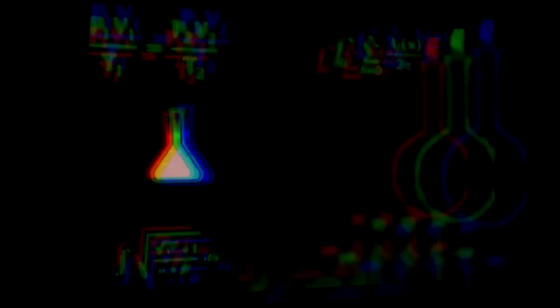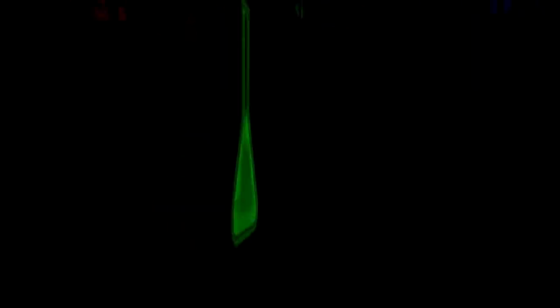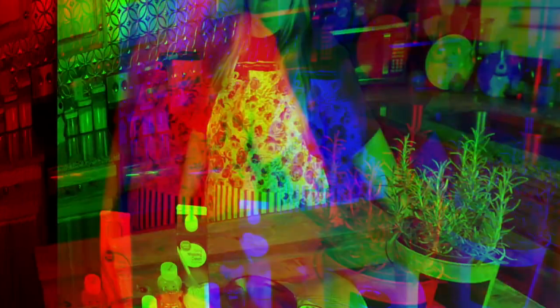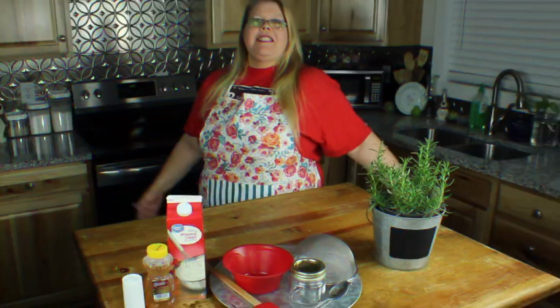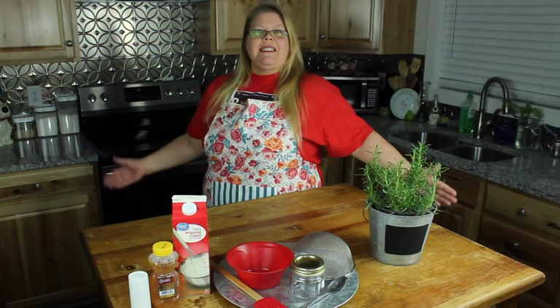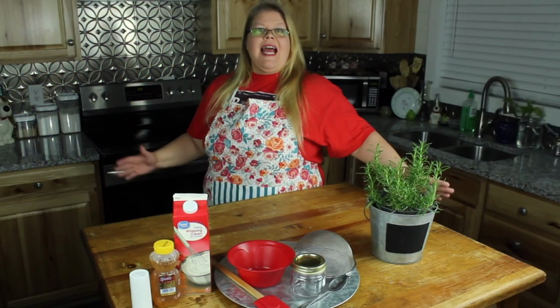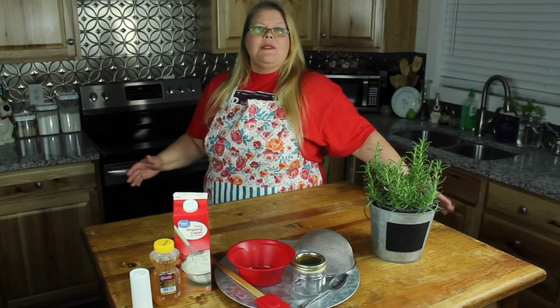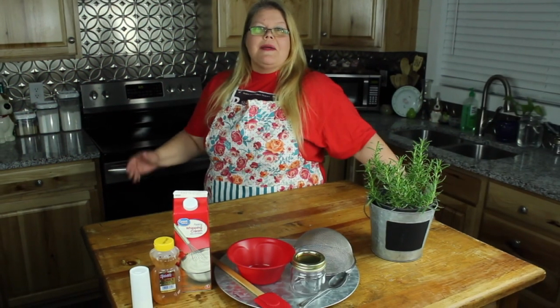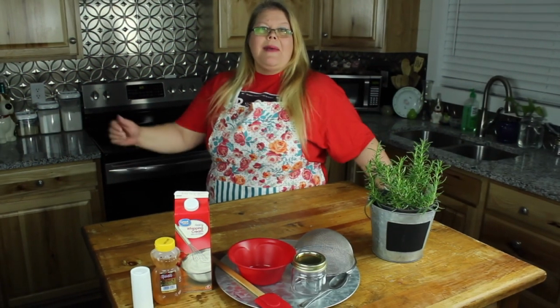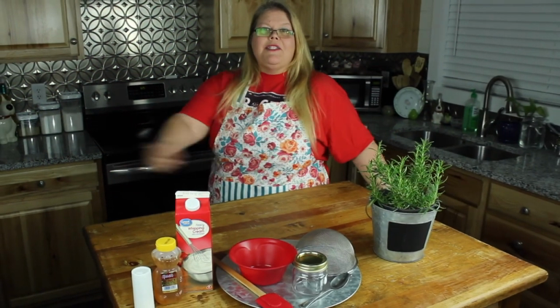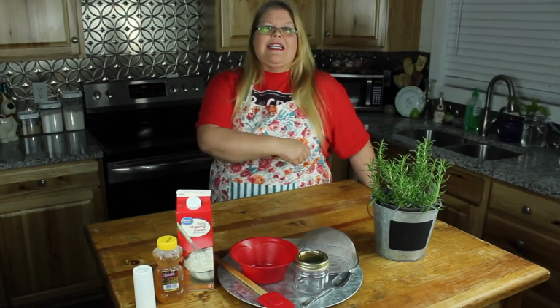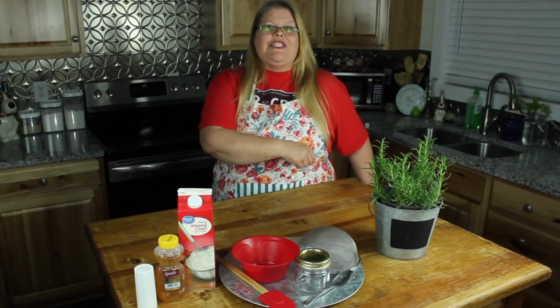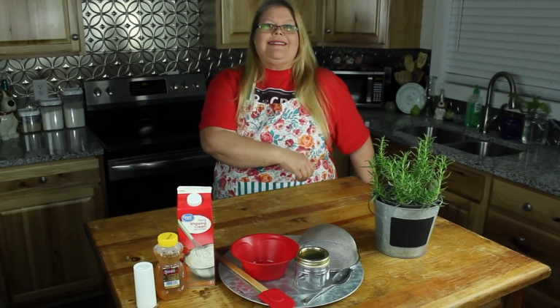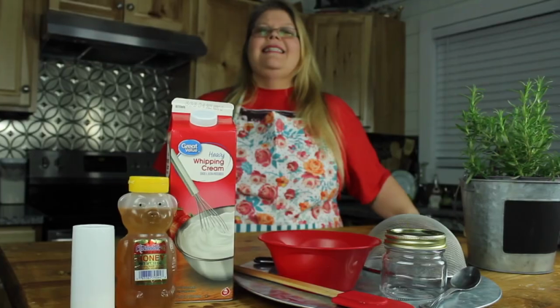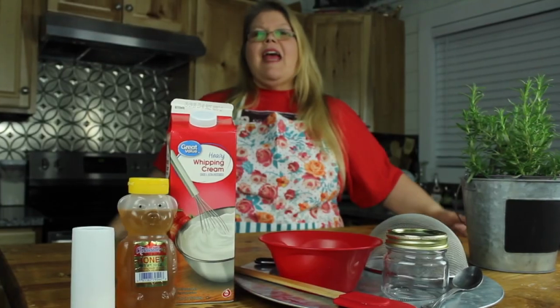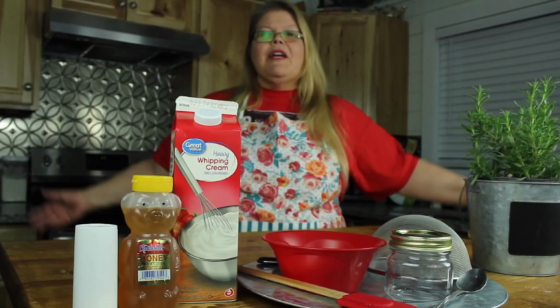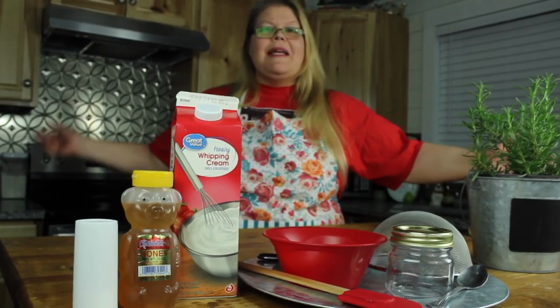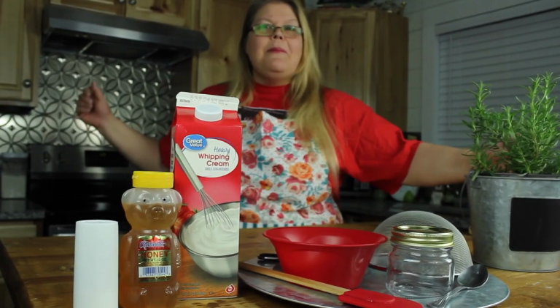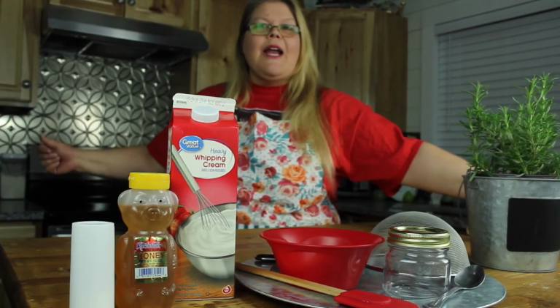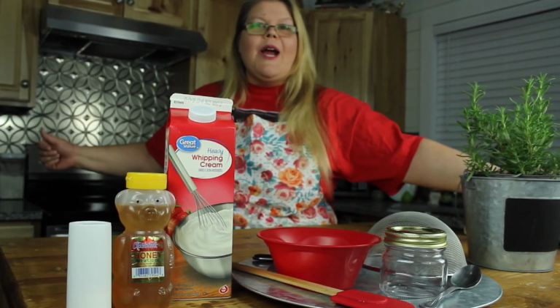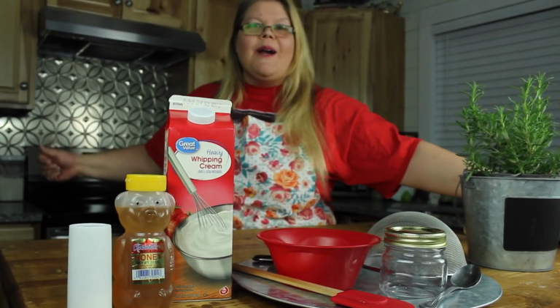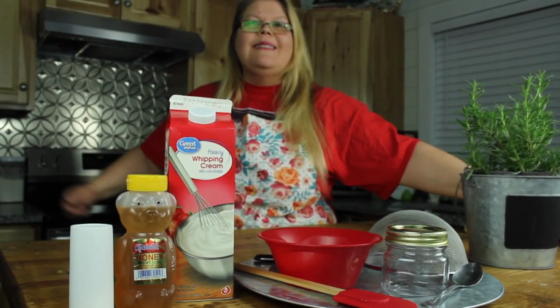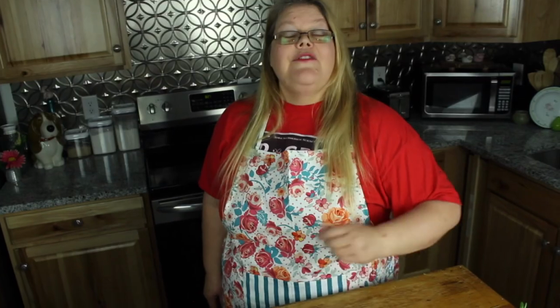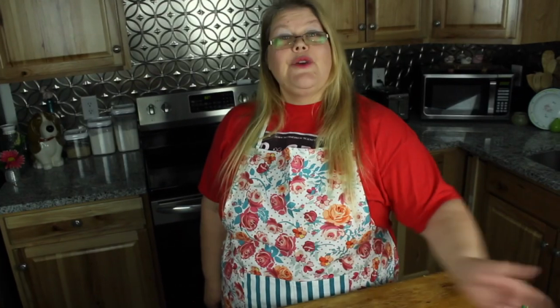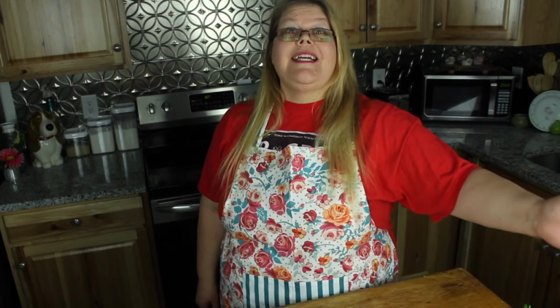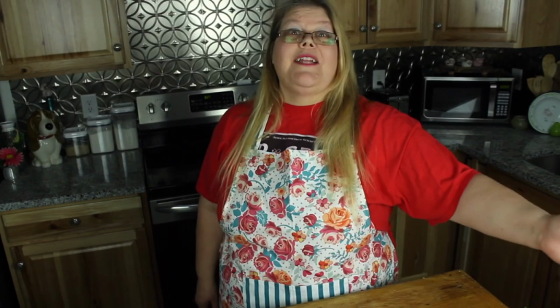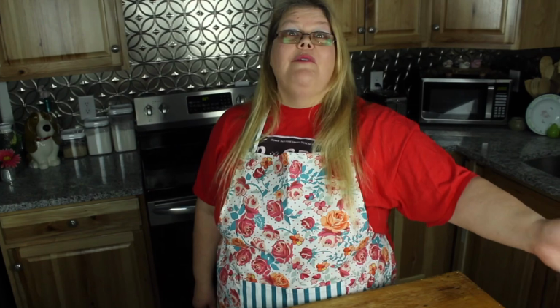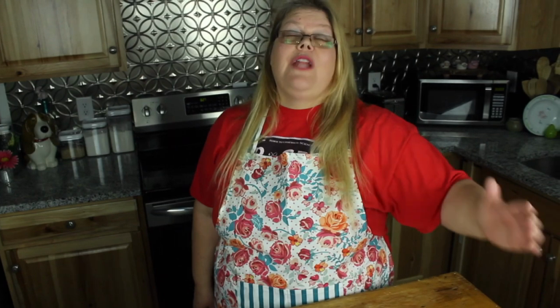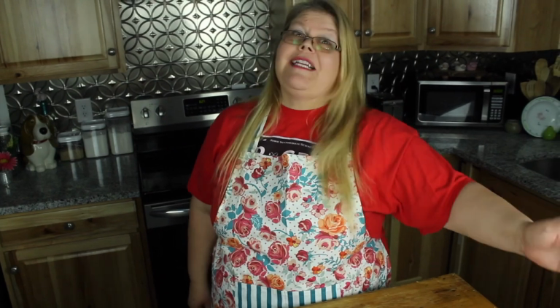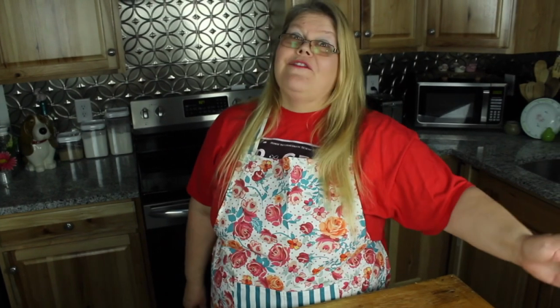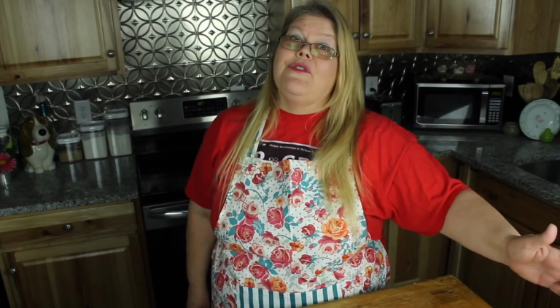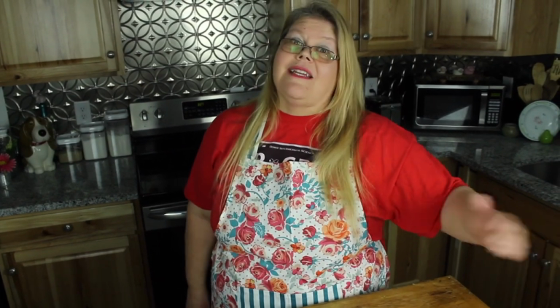Hello, I'm Stella Science. Welcome back to my kitchen. Today we're going to make some butter. If you're joining us at home, you'll only need a few things.